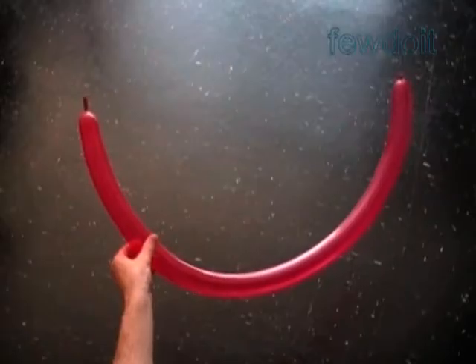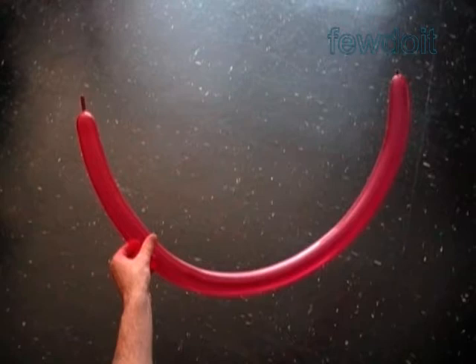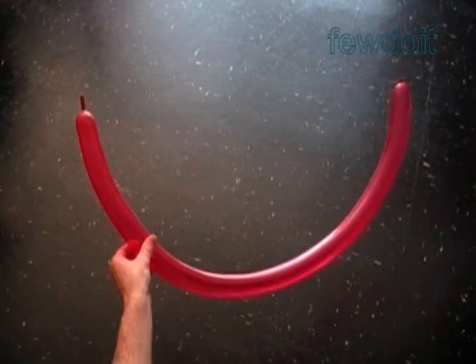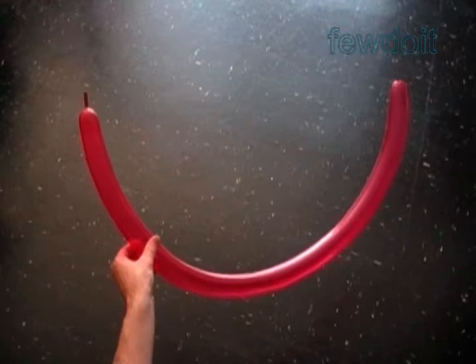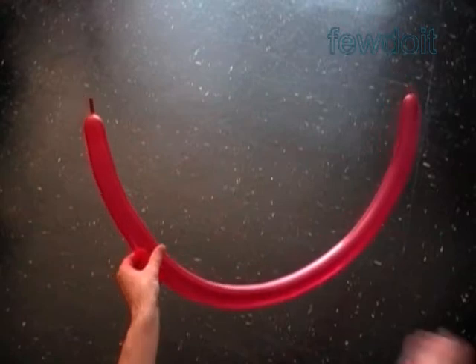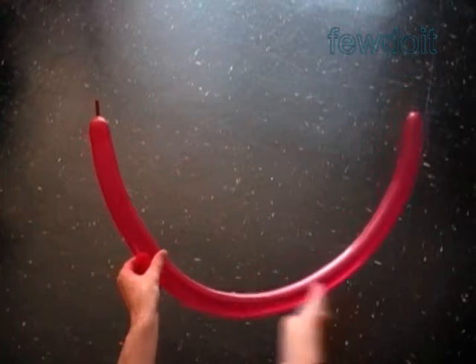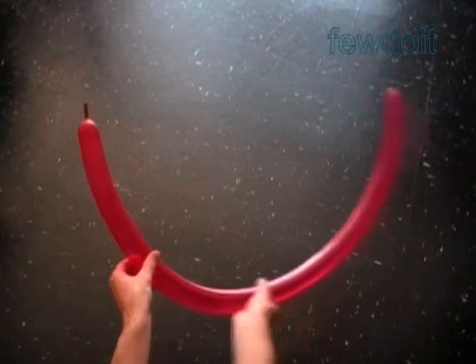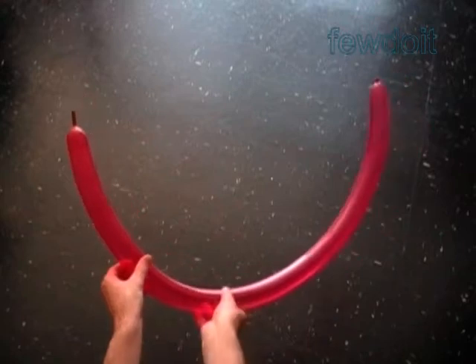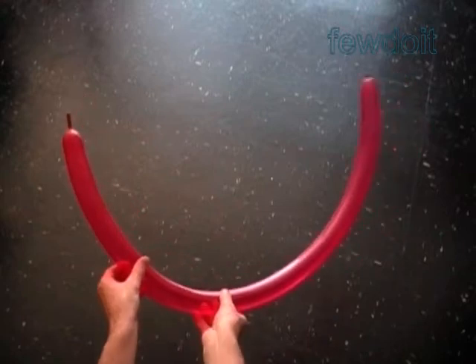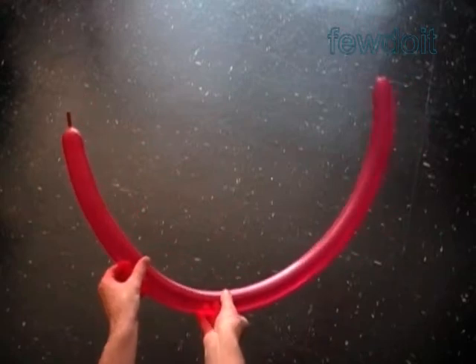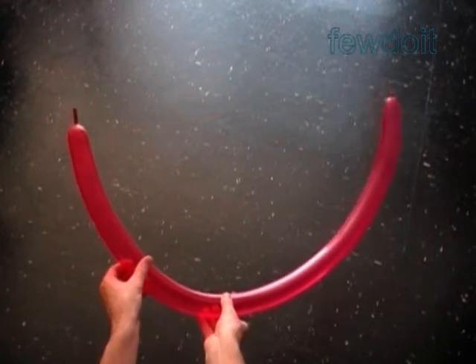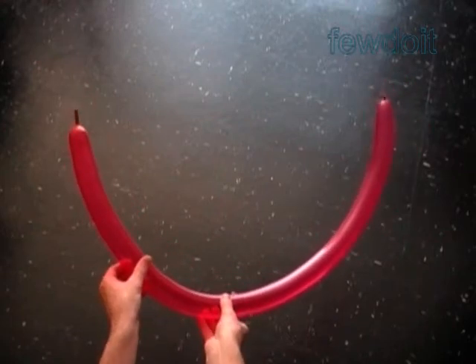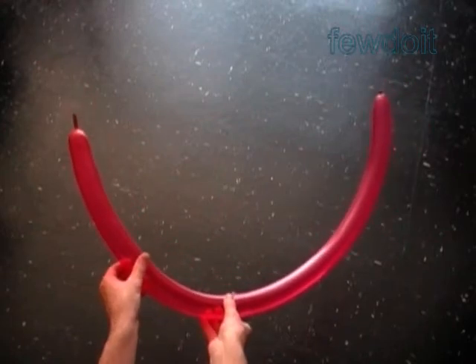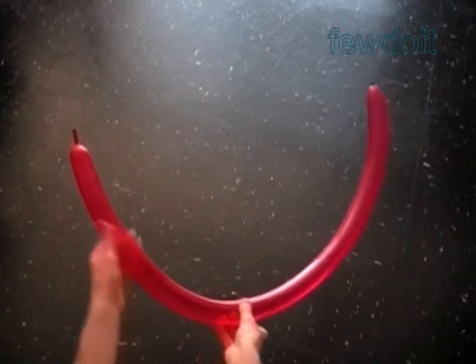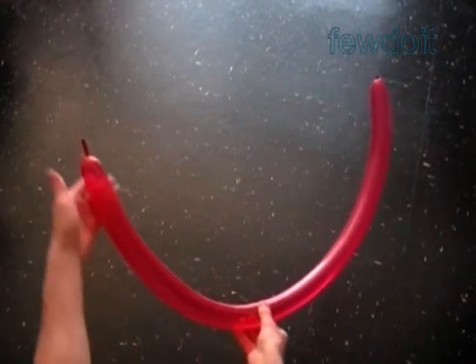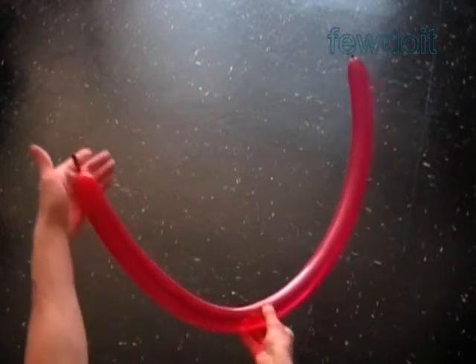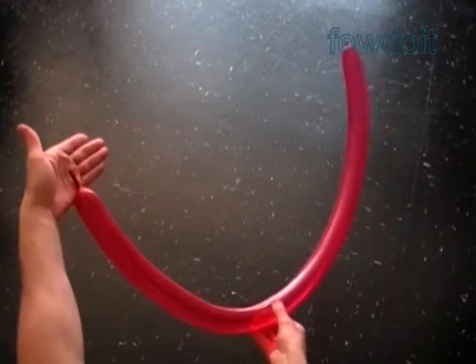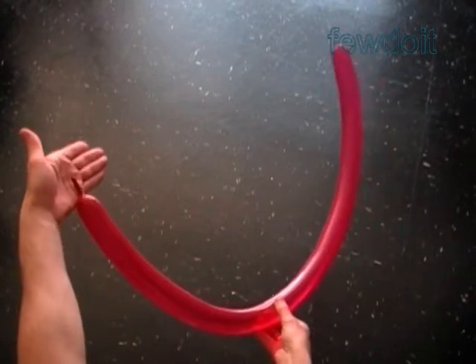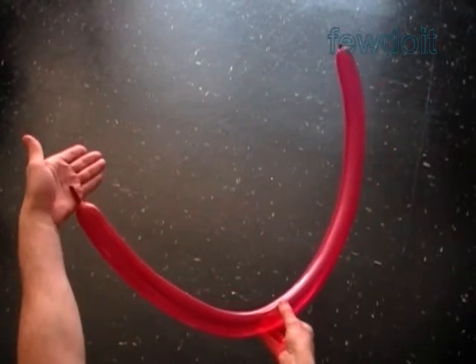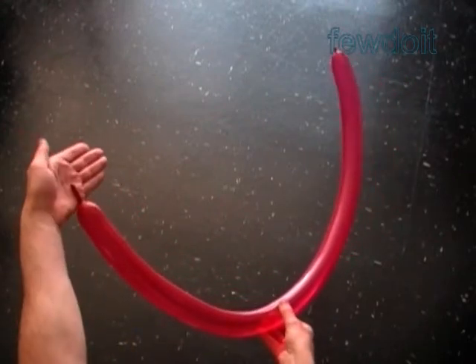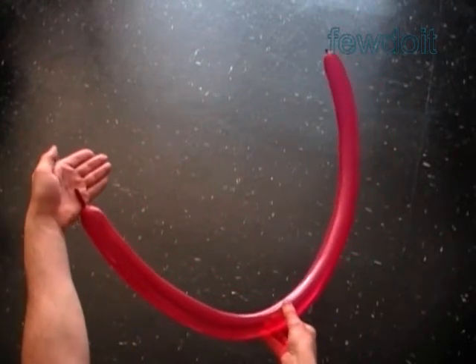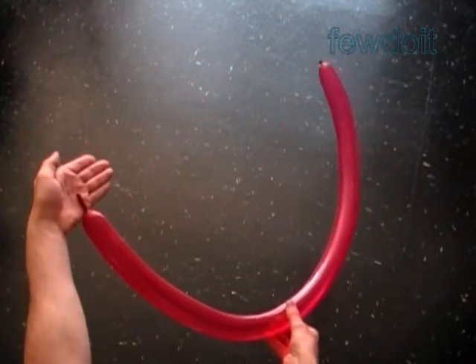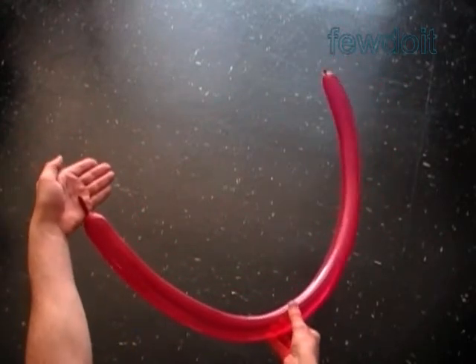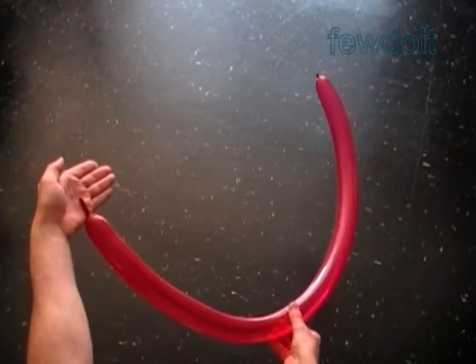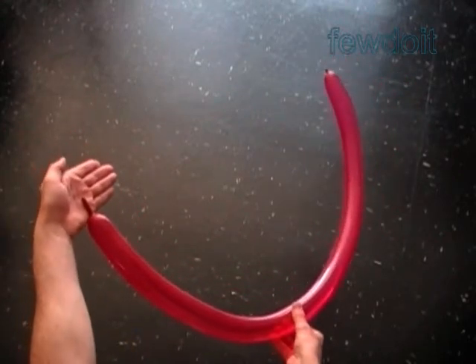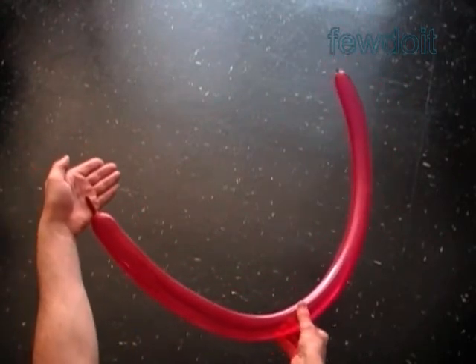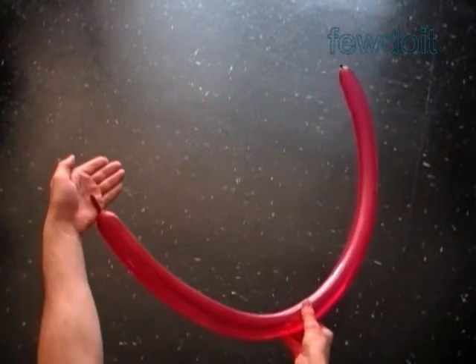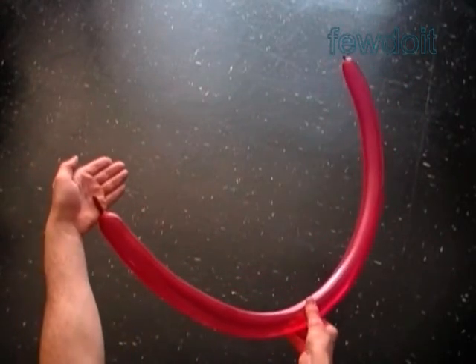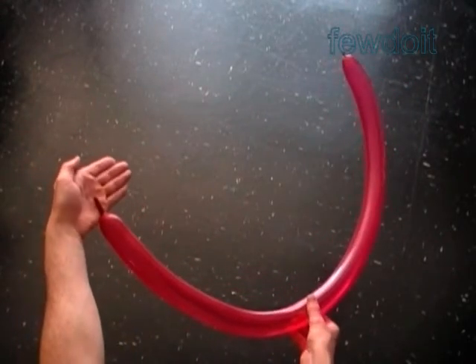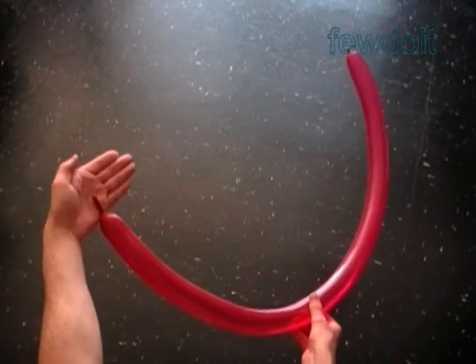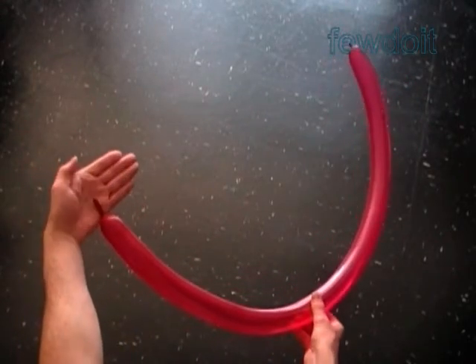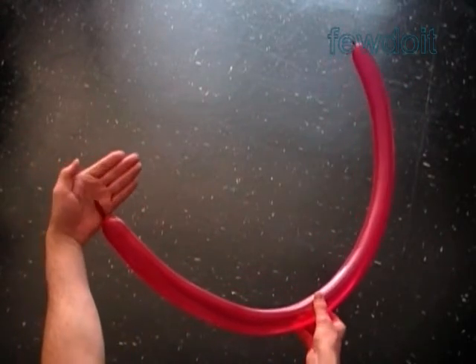Hello. Today we are going to make a lollipop or hand fan.